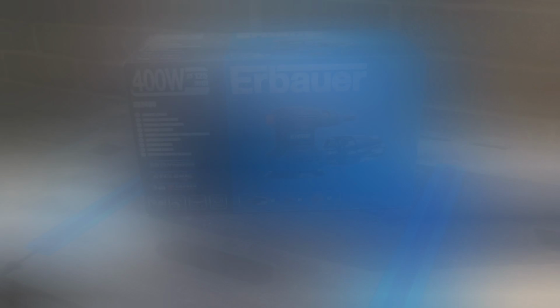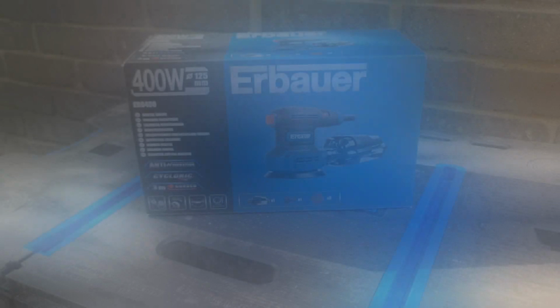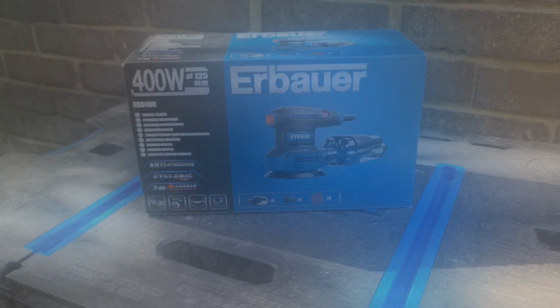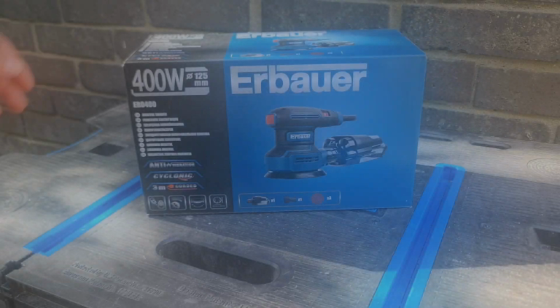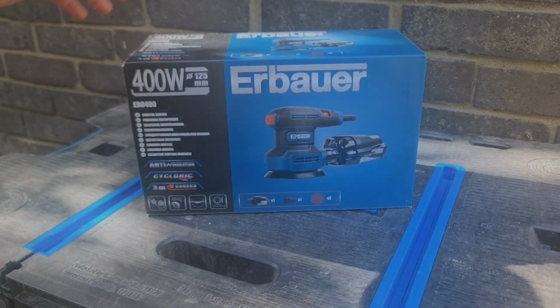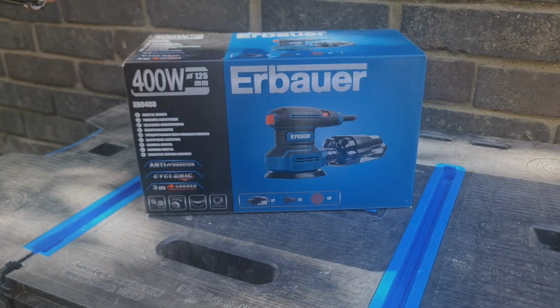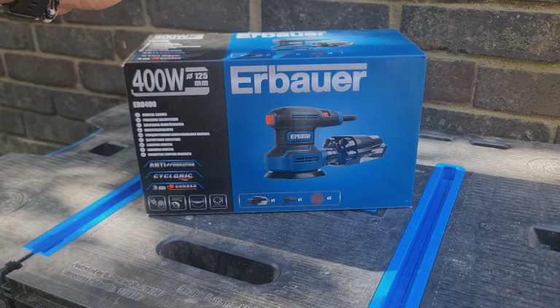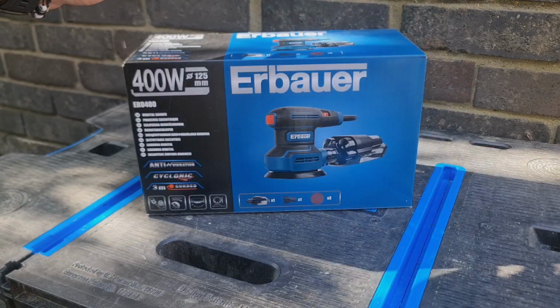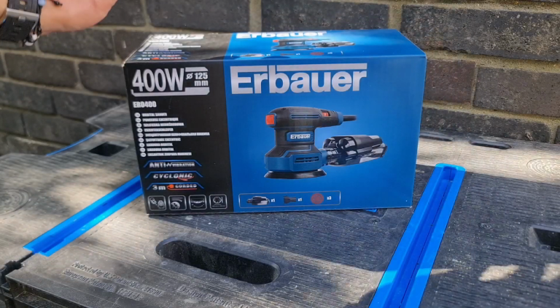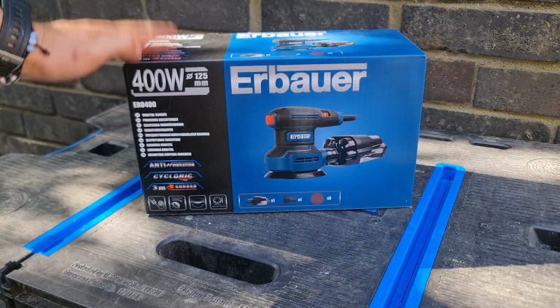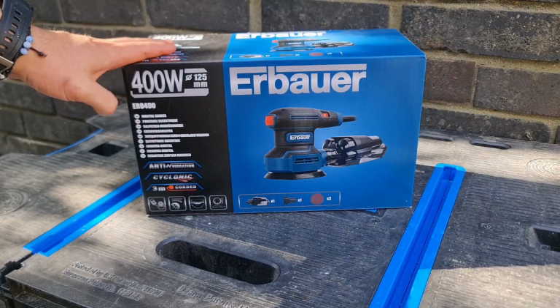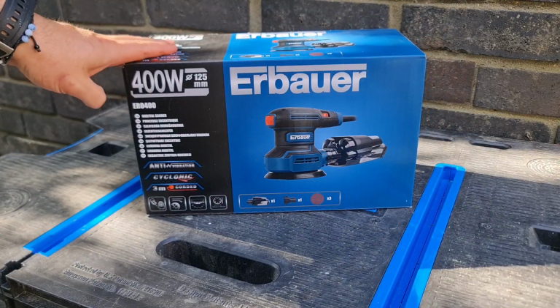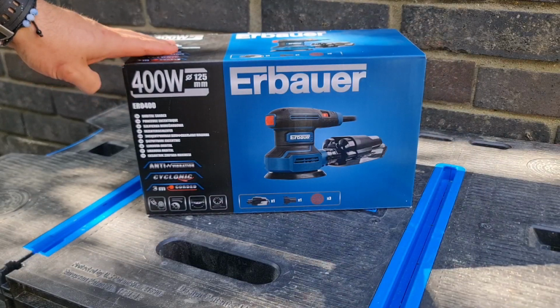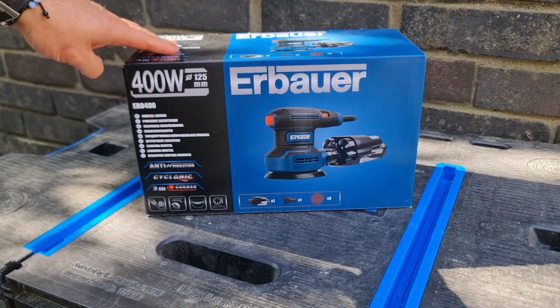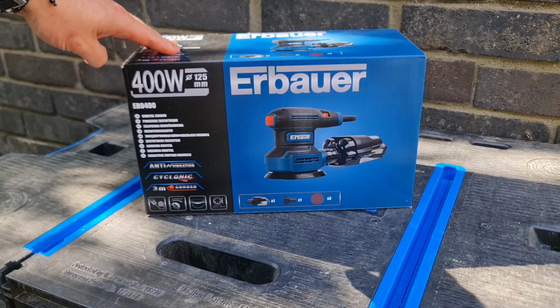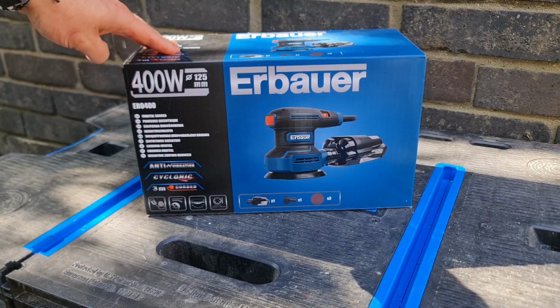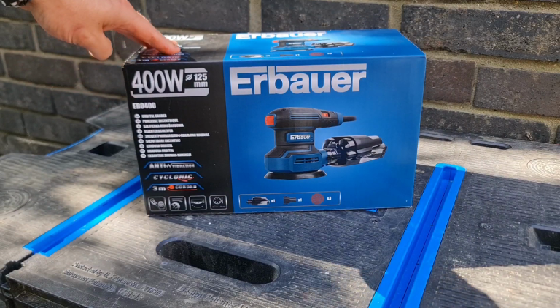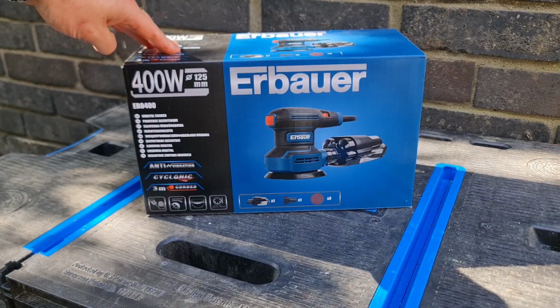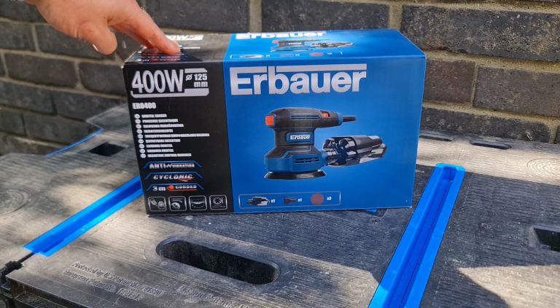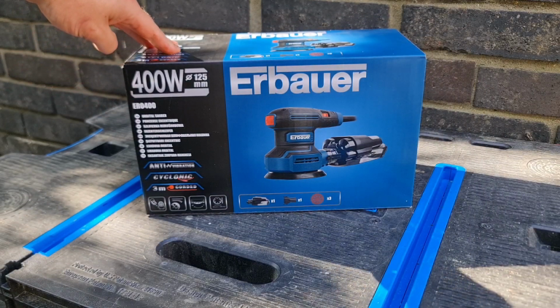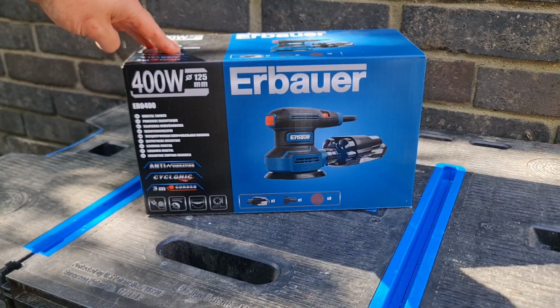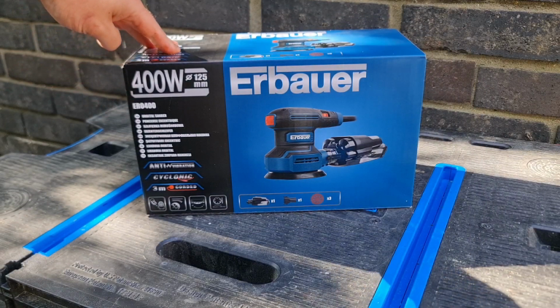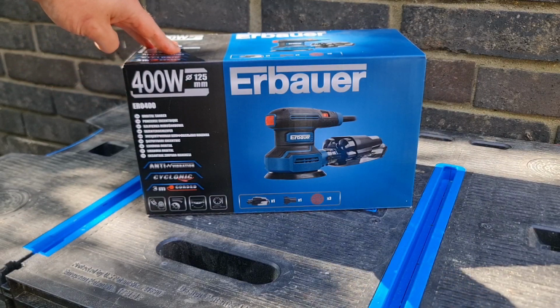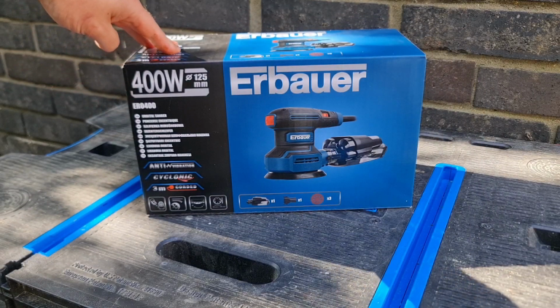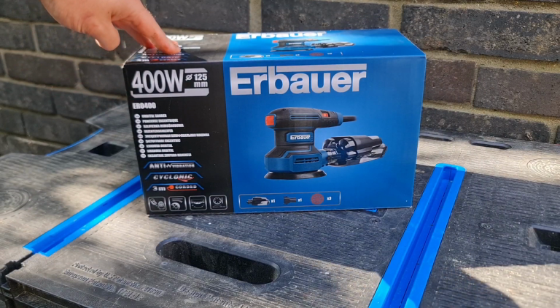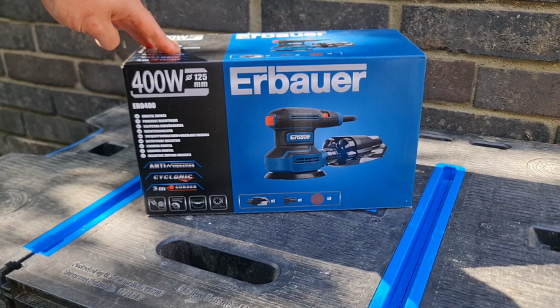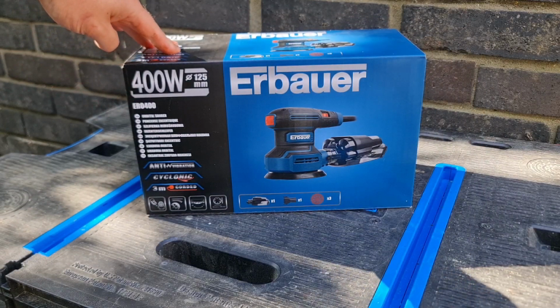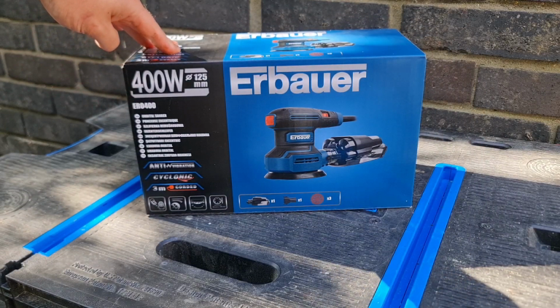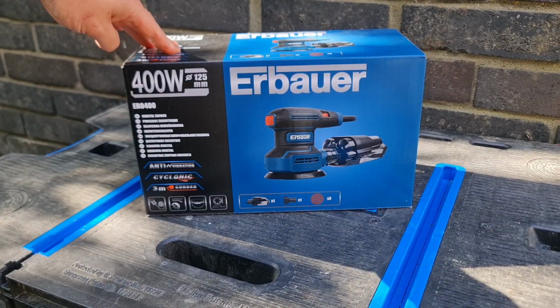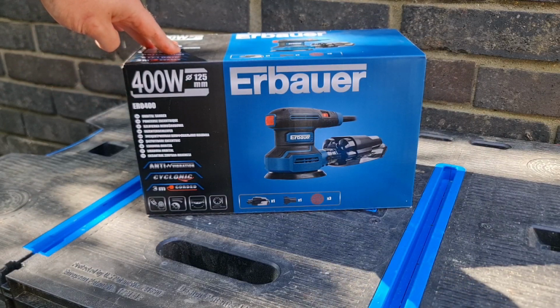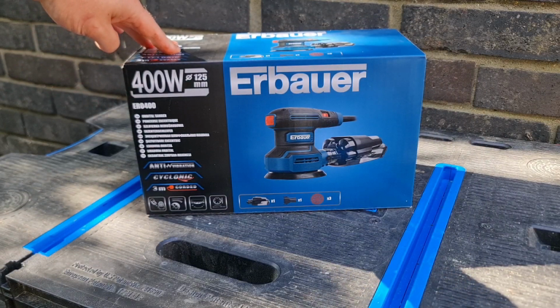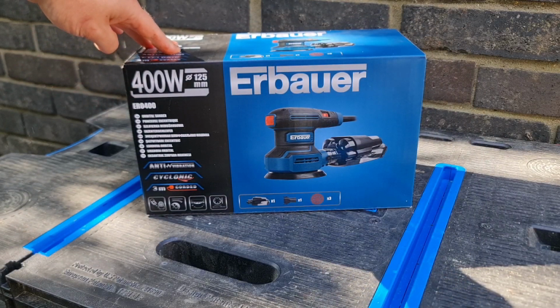Welcome to the video guys. Today we're going to be having a look at this 400 watt Ibarra Orbital Sander.